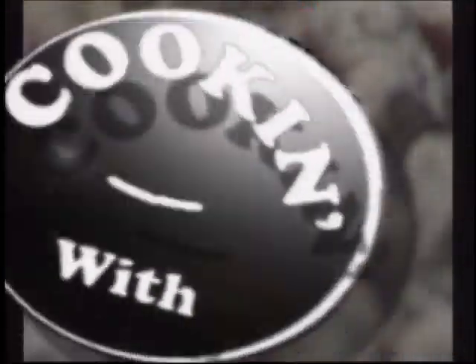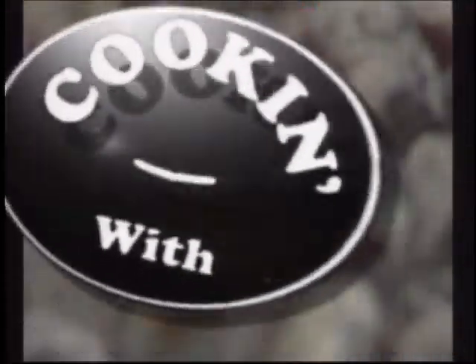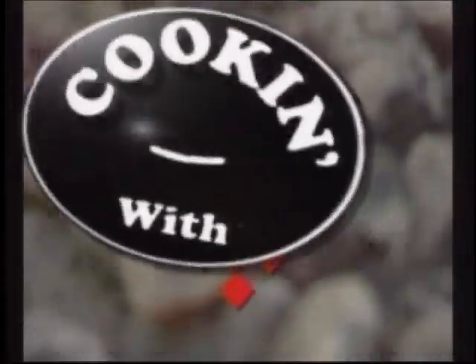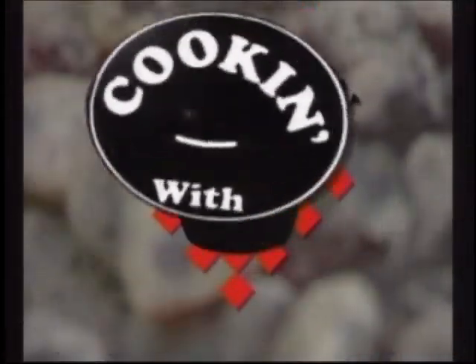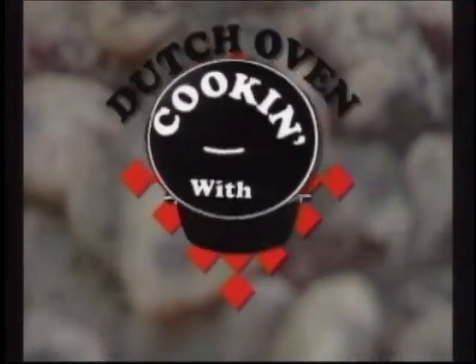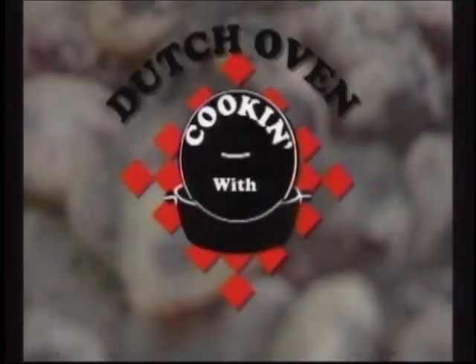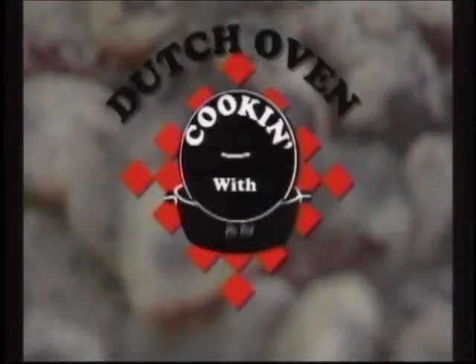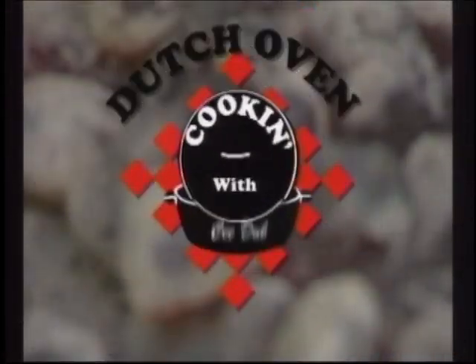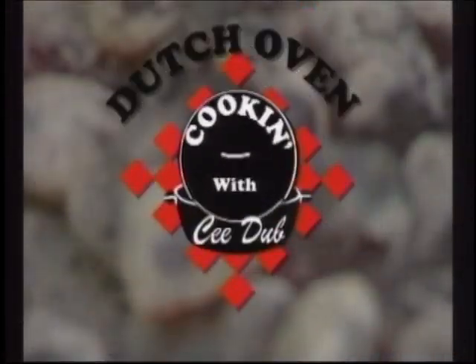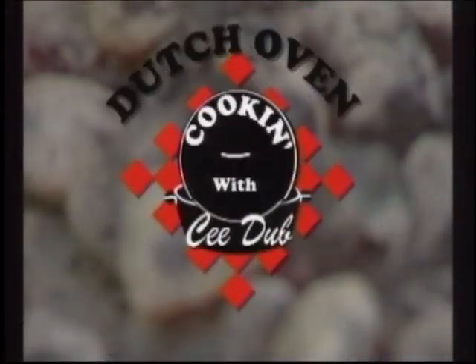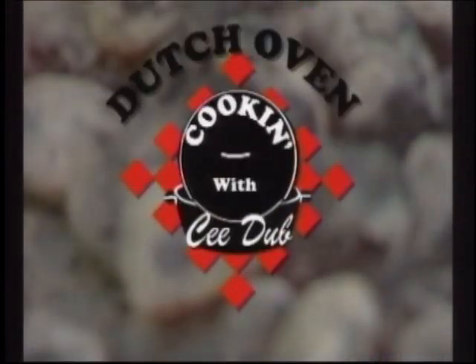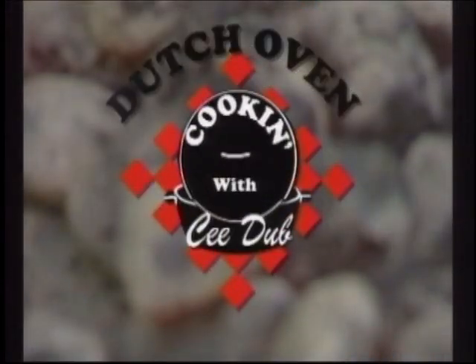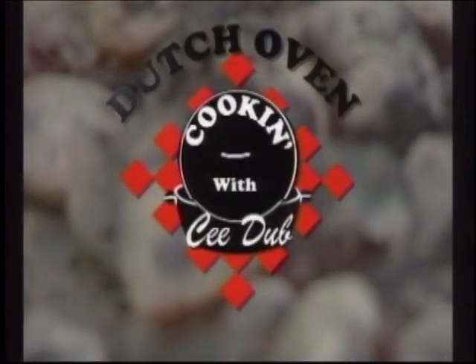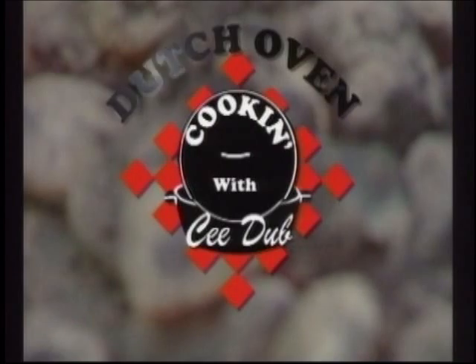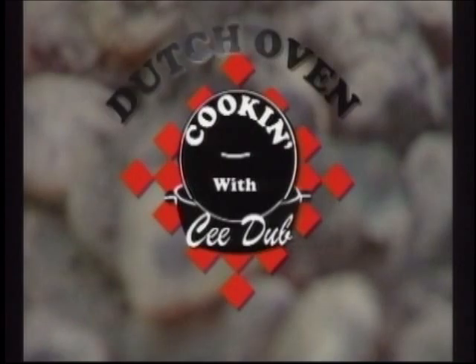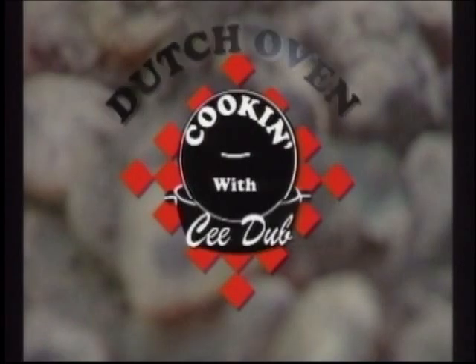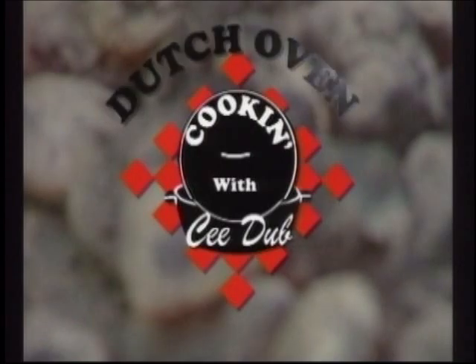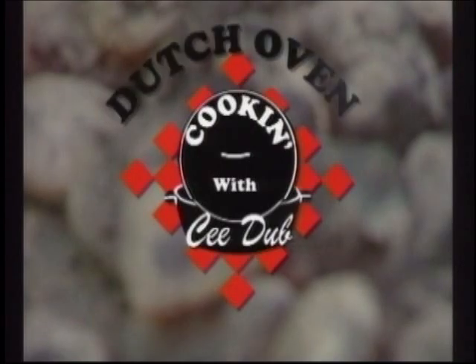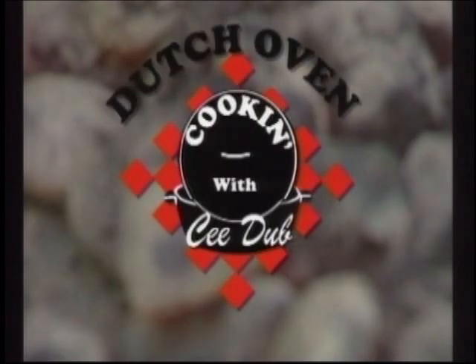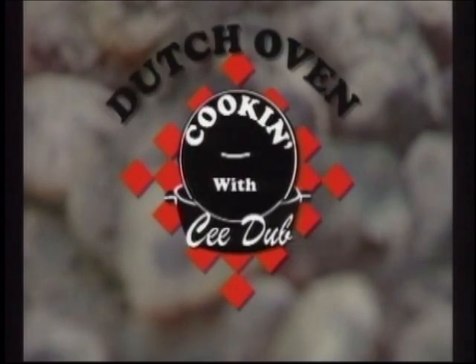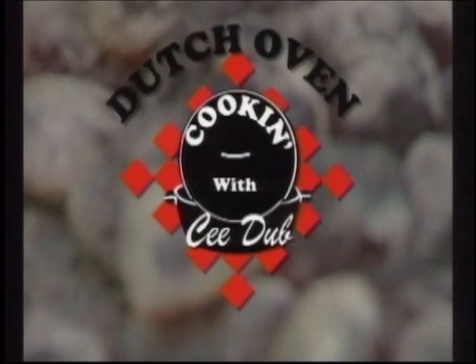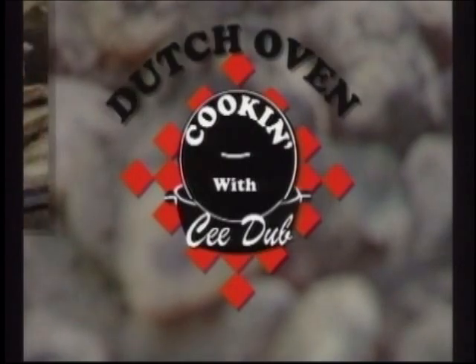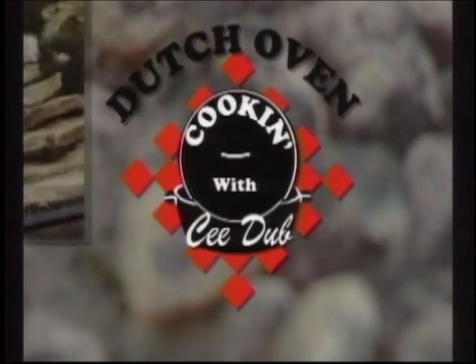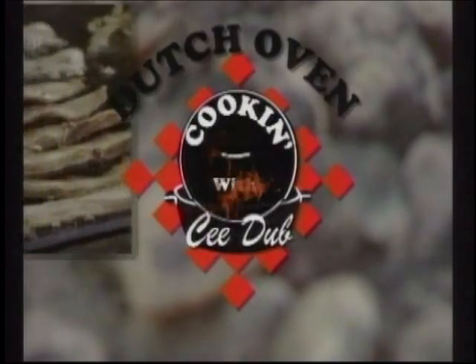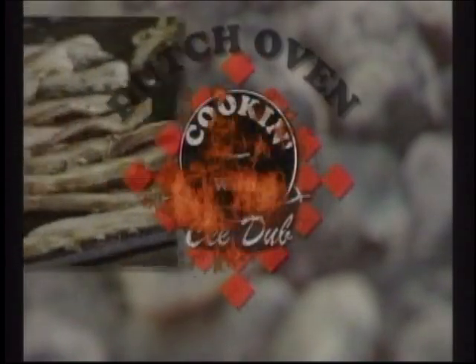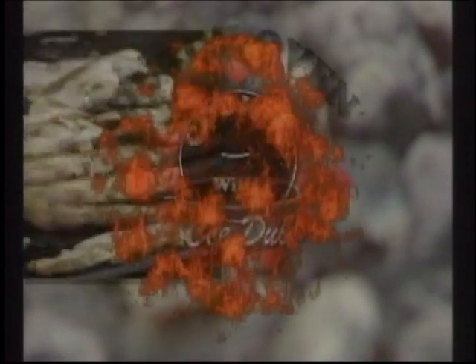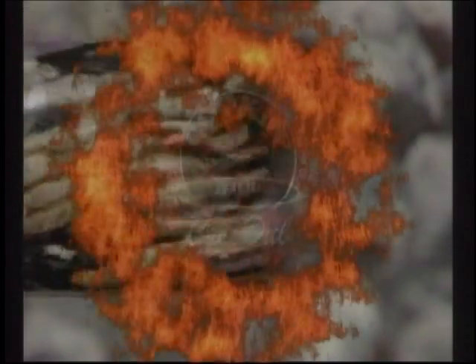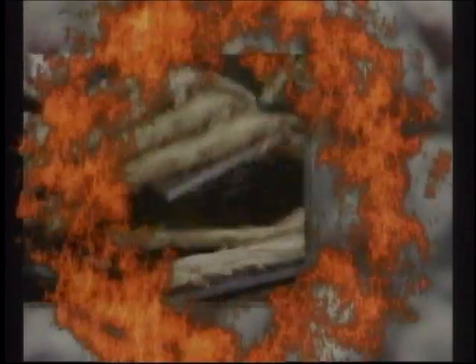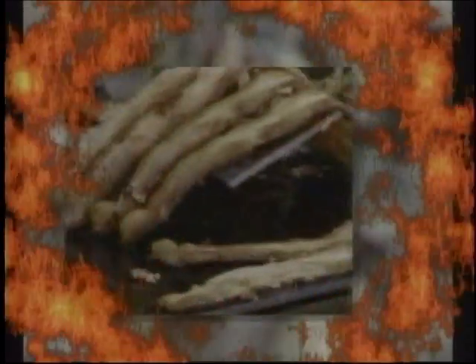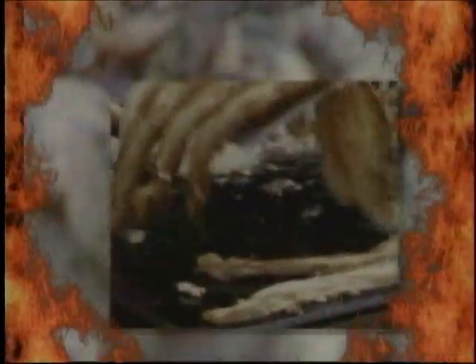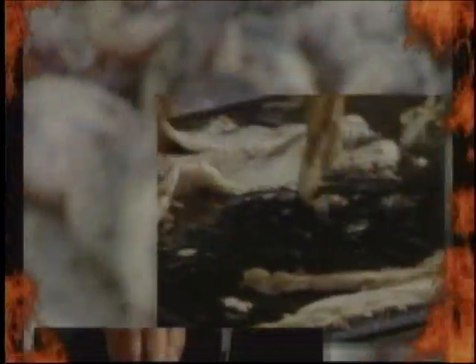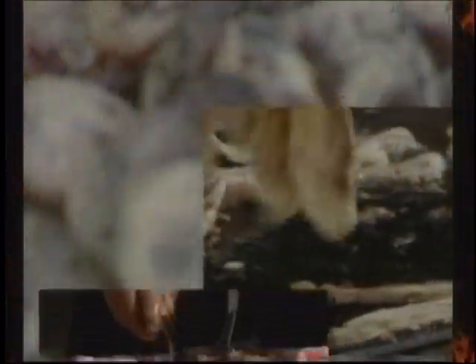It's time for Dutch Oven Cookin' with C.W. Here's your host, C.W. Butch Welch.